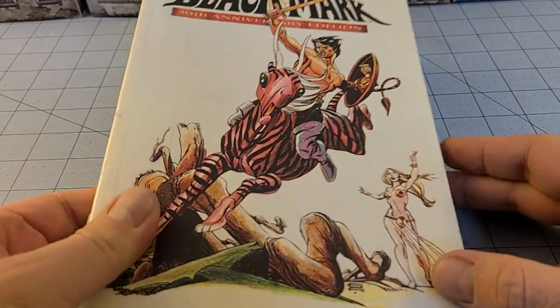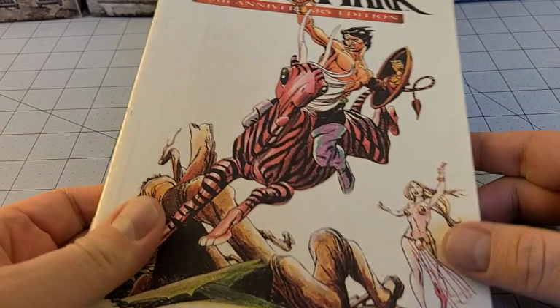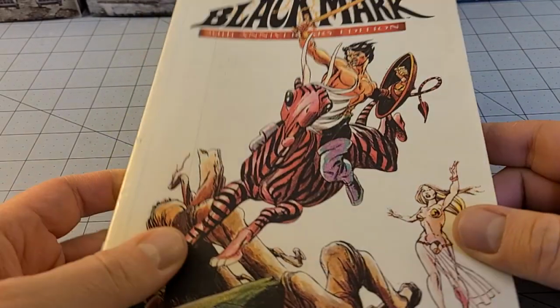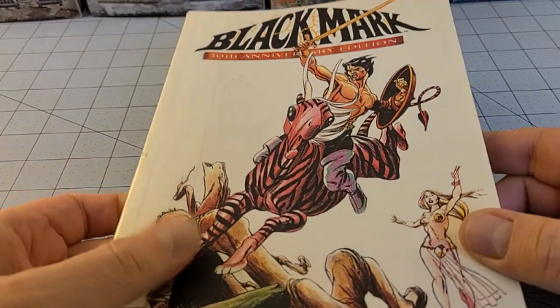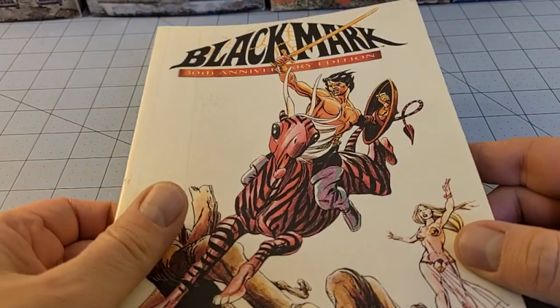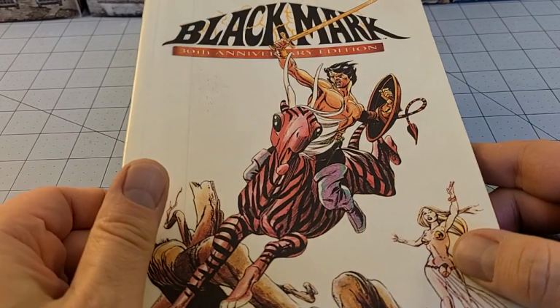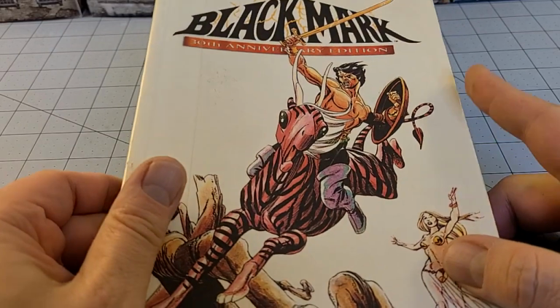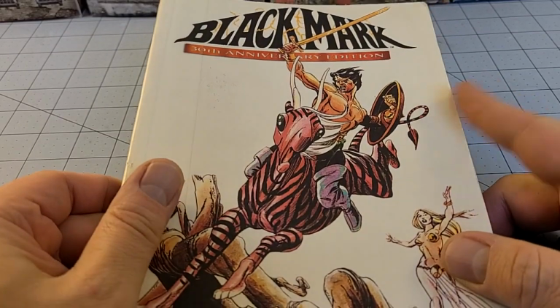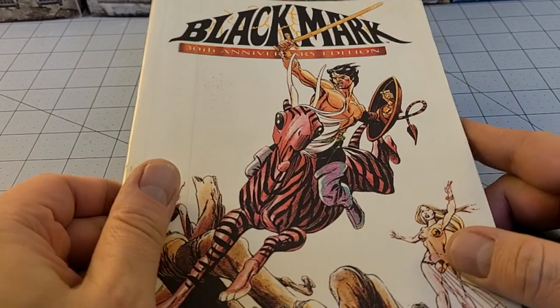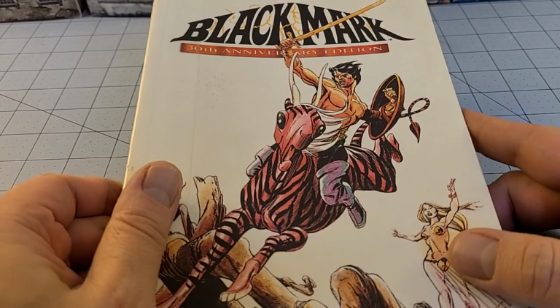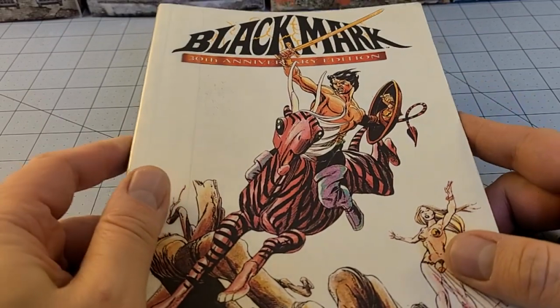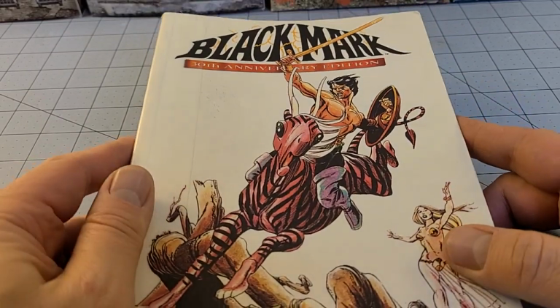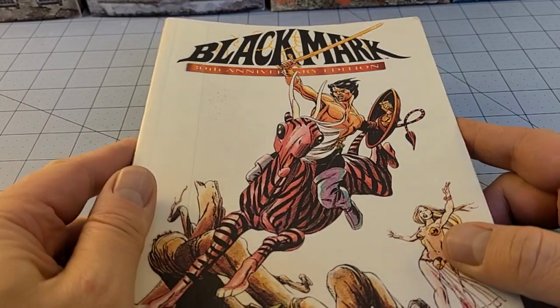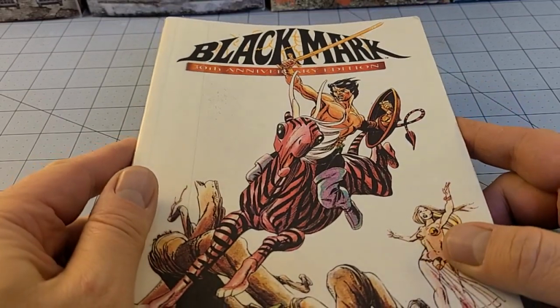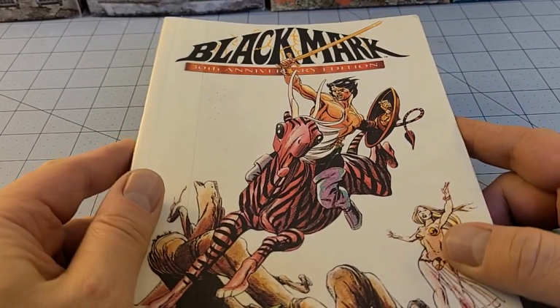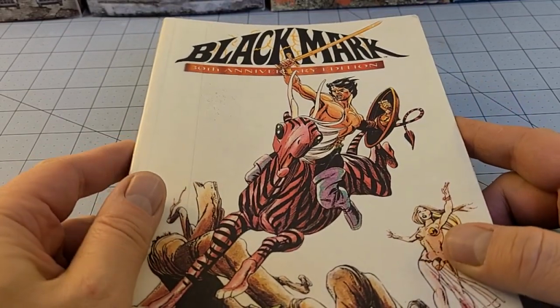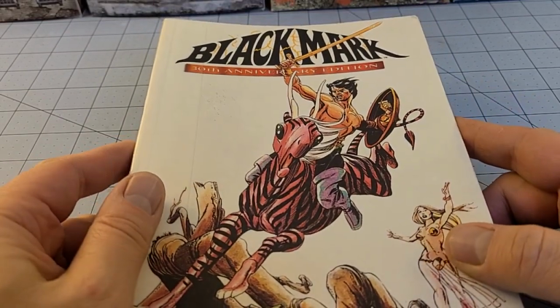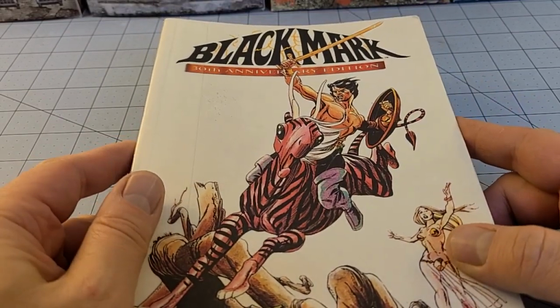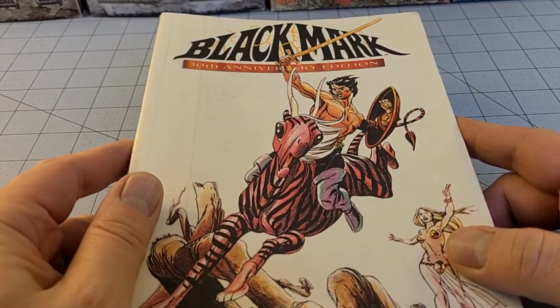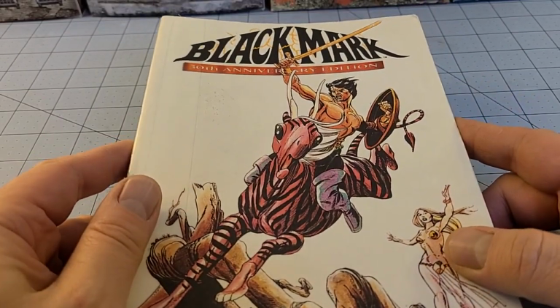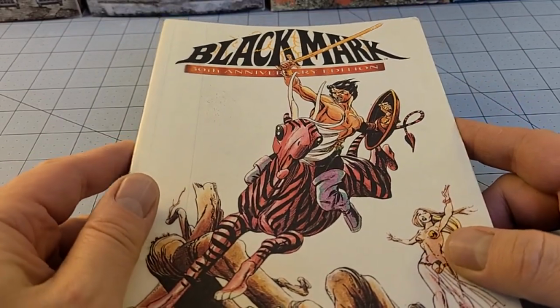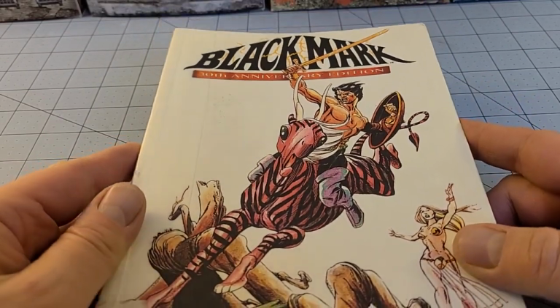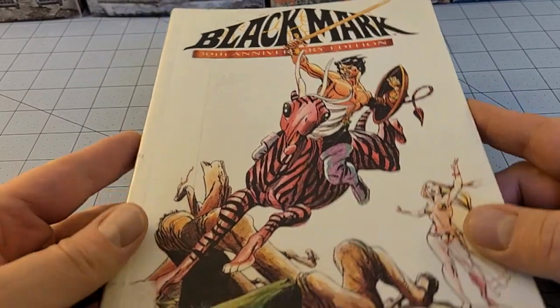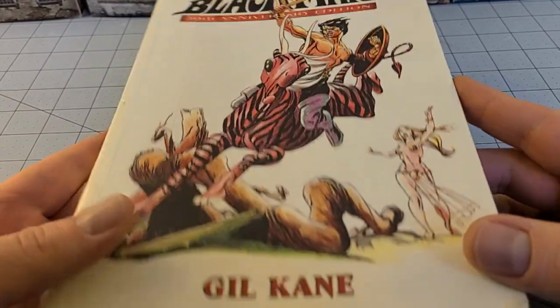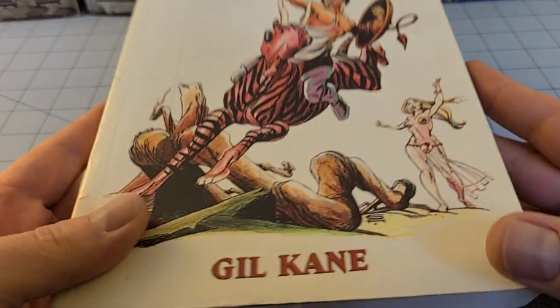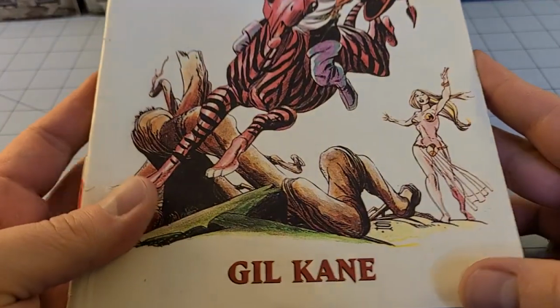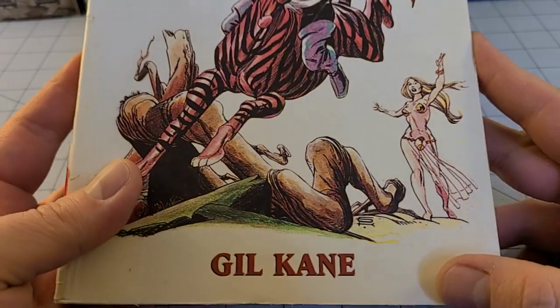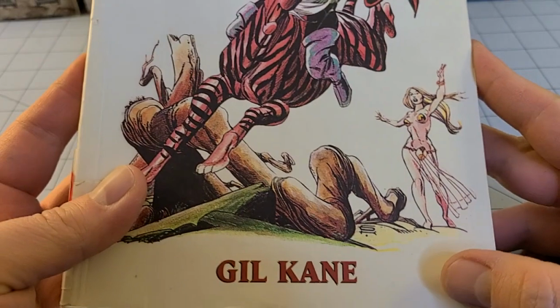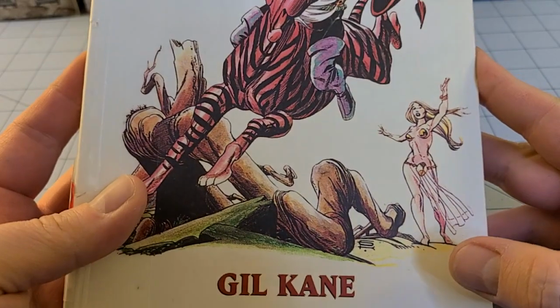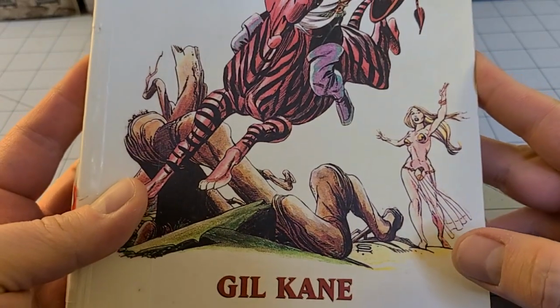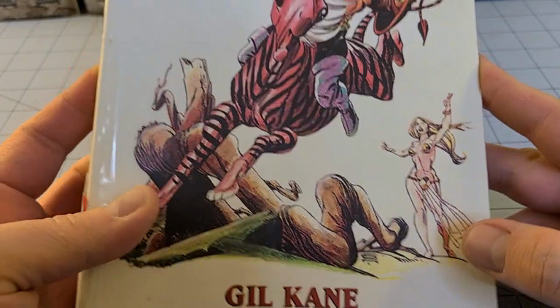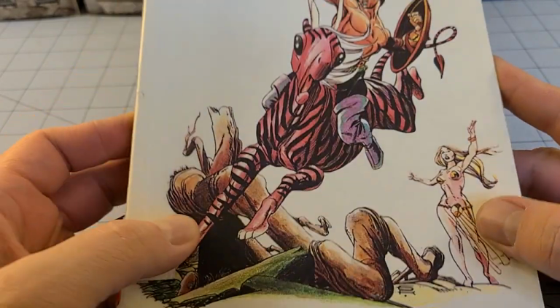This is a book that I'll admit took me a while to hunt down, and that is none other than Black Mark by Gil Kane.